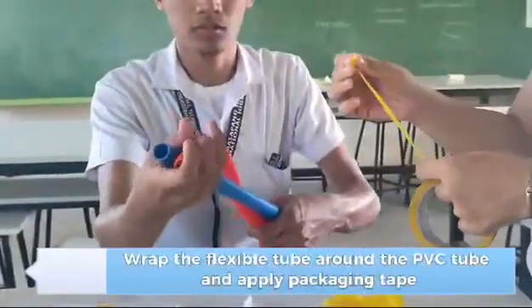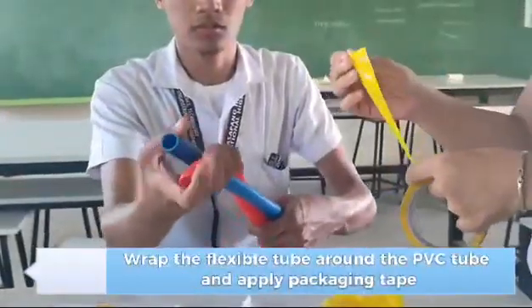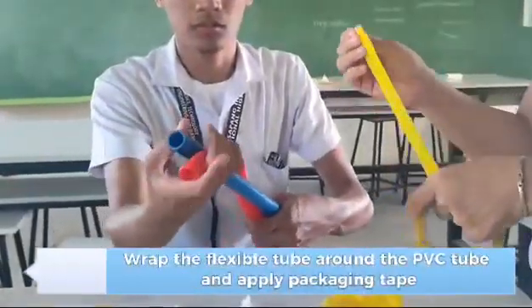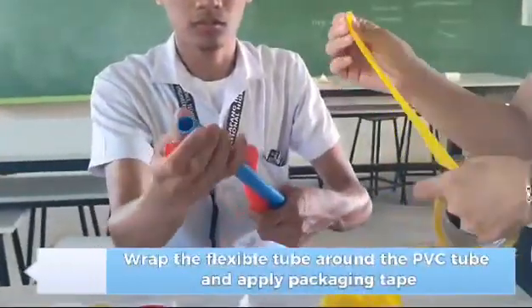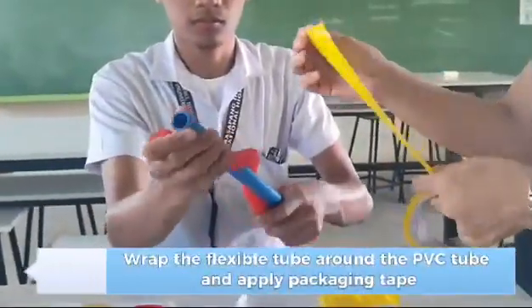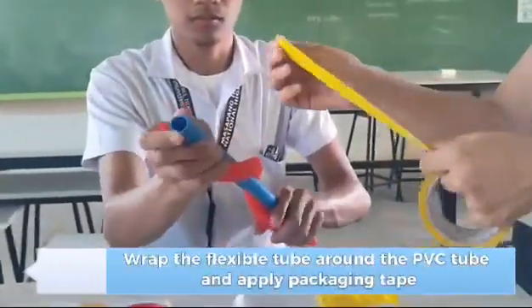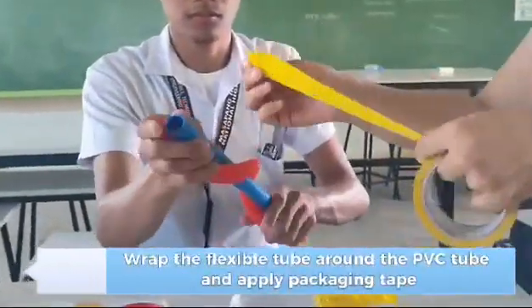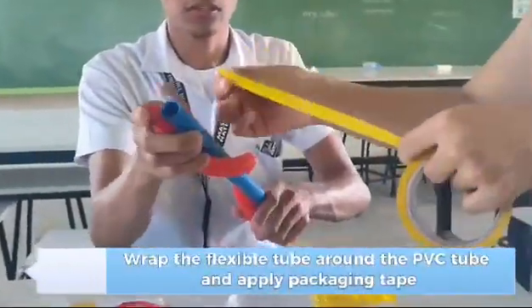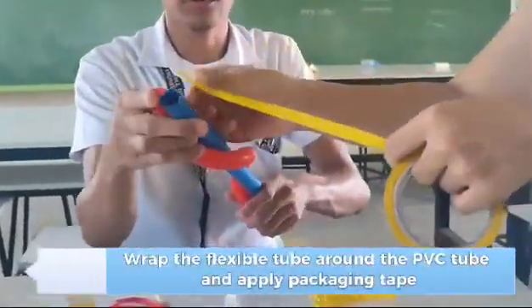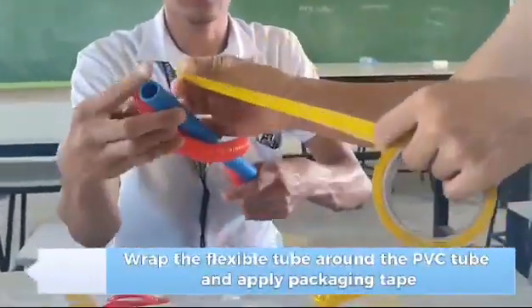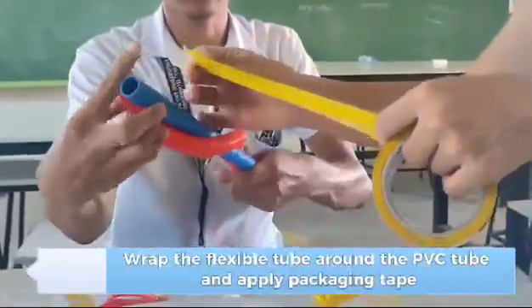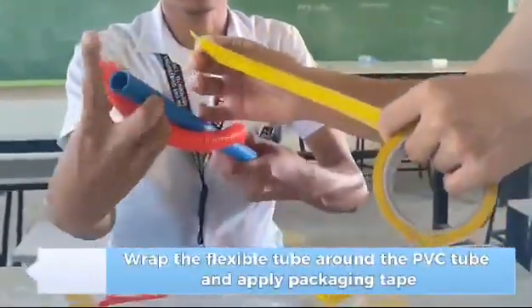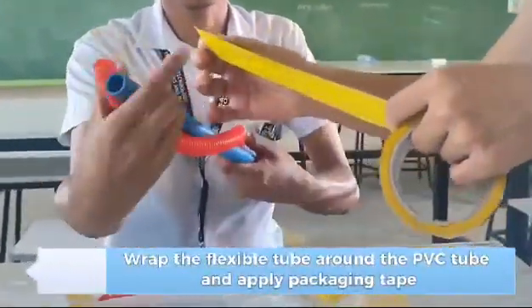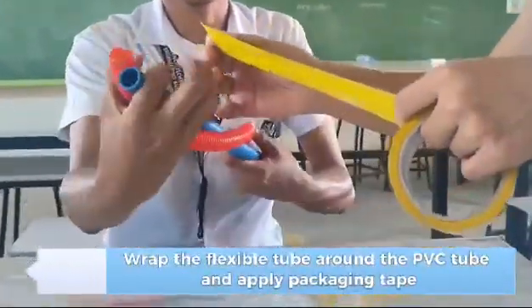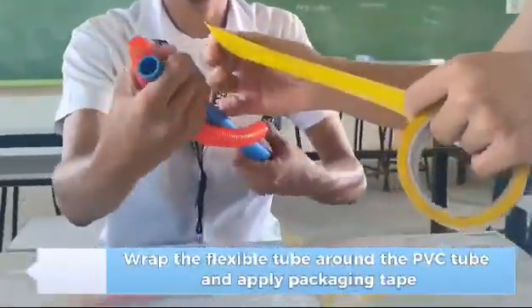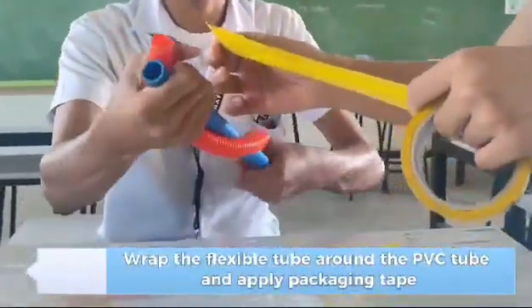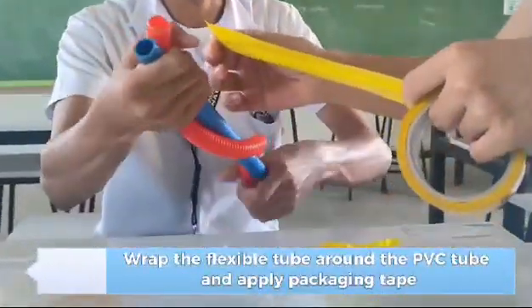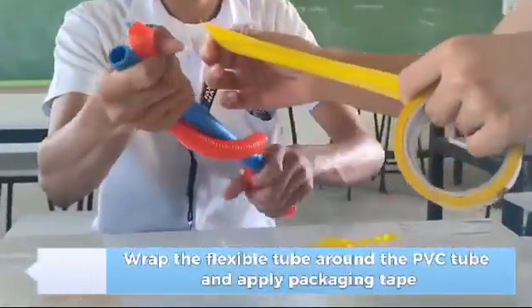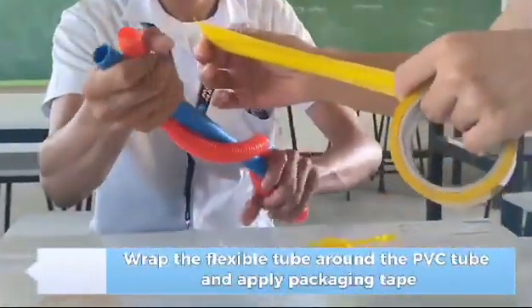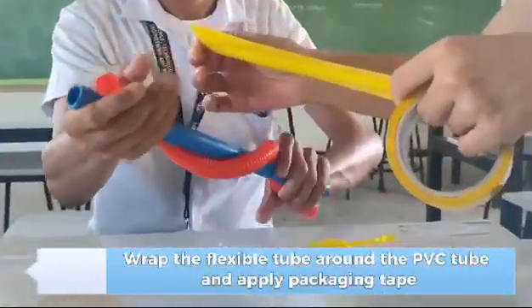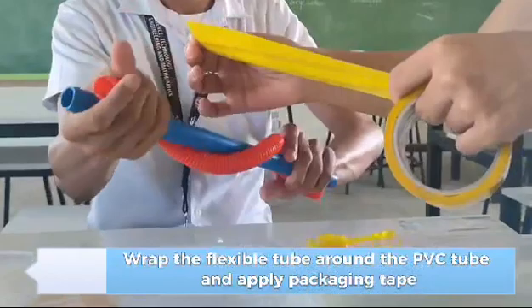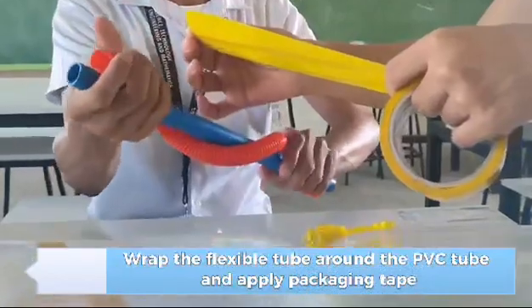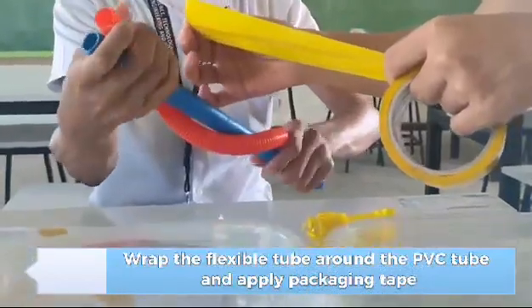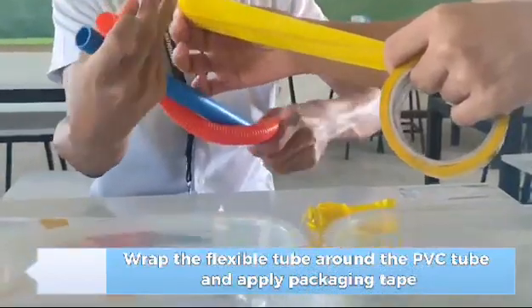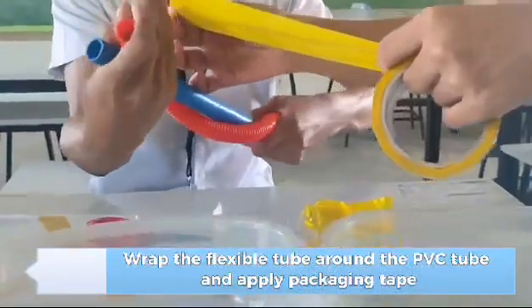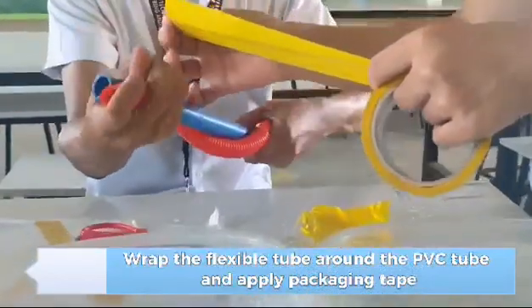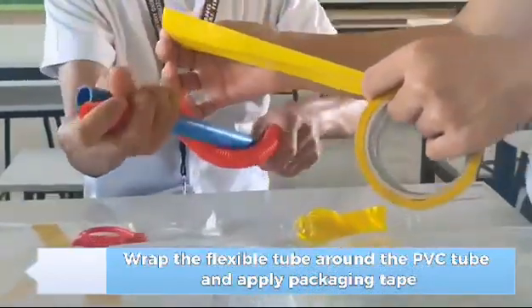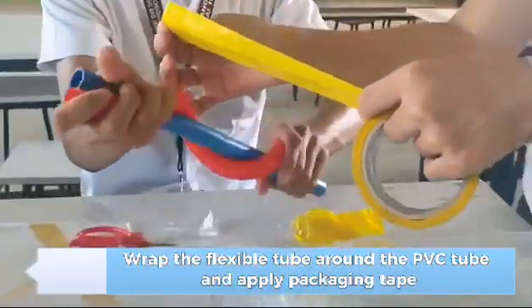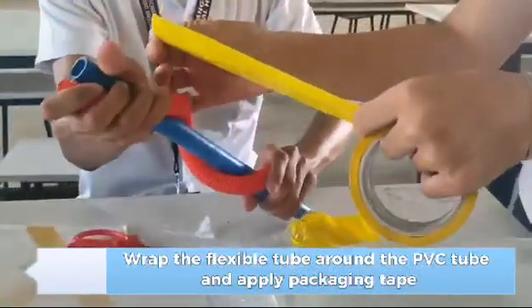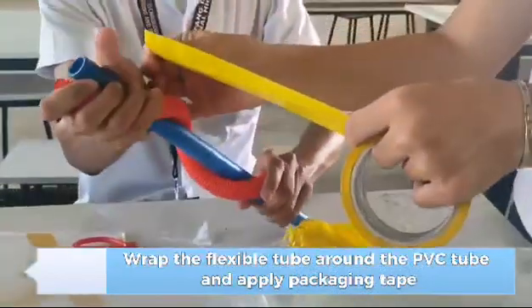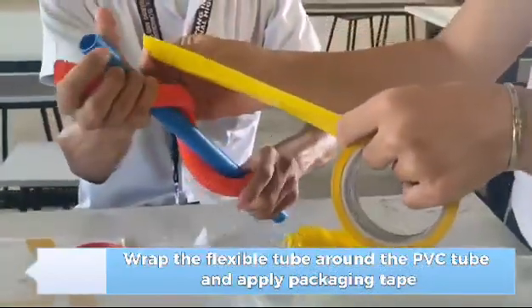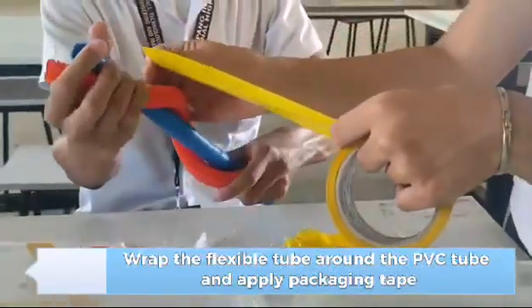Wrap the flexible tube around the PVC tube and apply packaging tape.